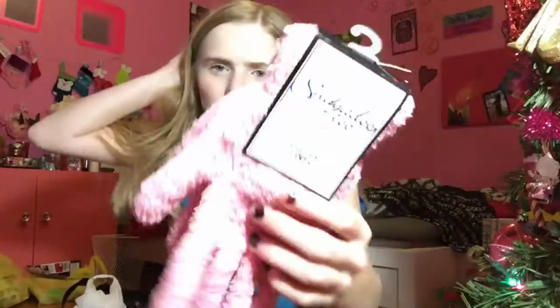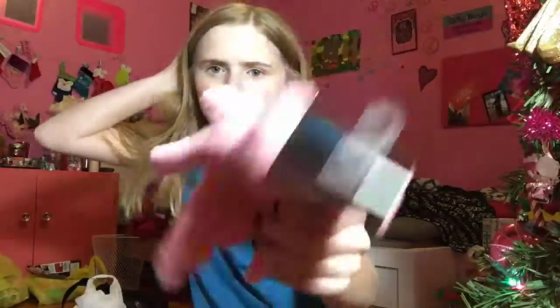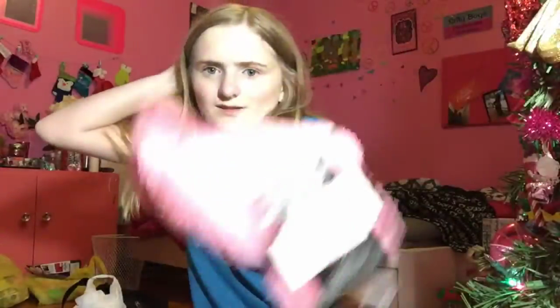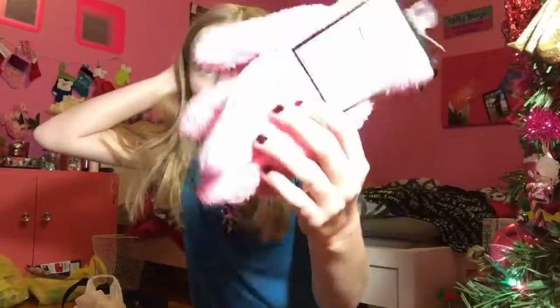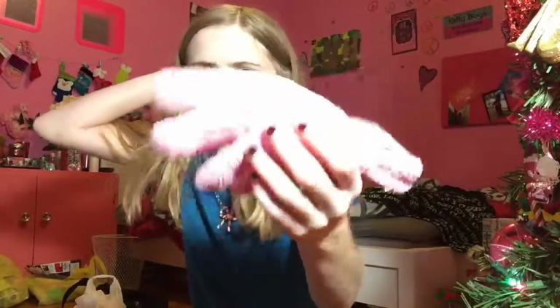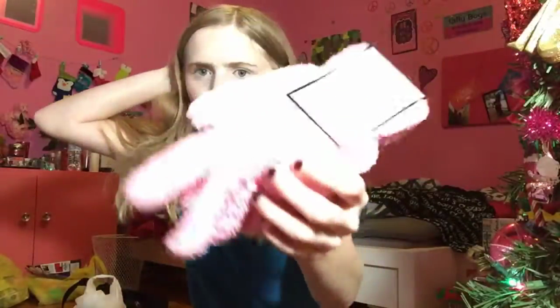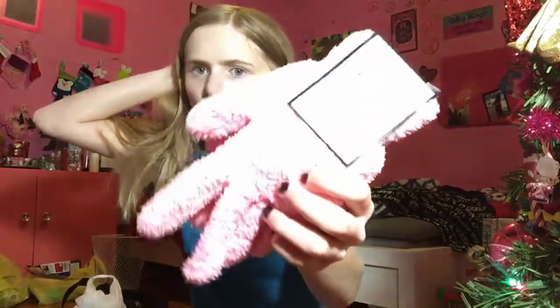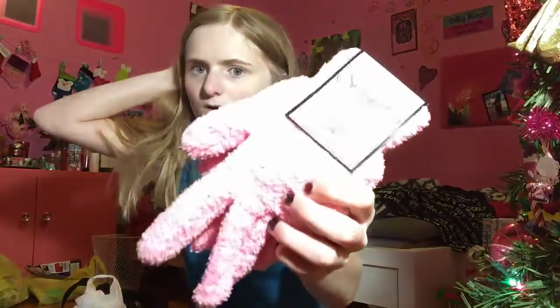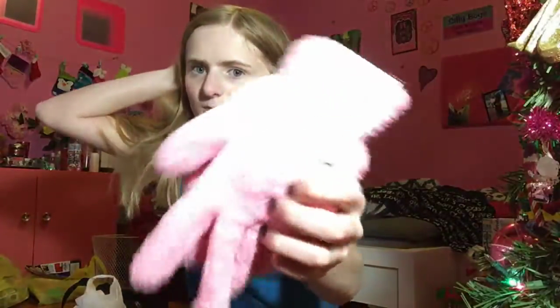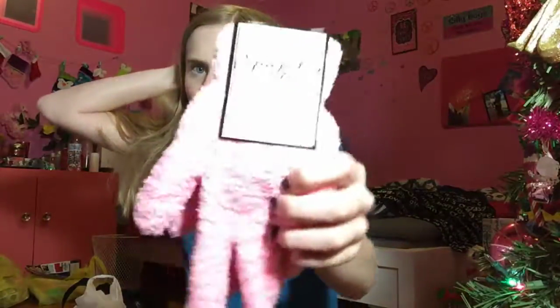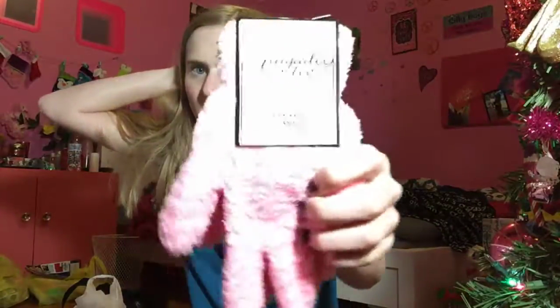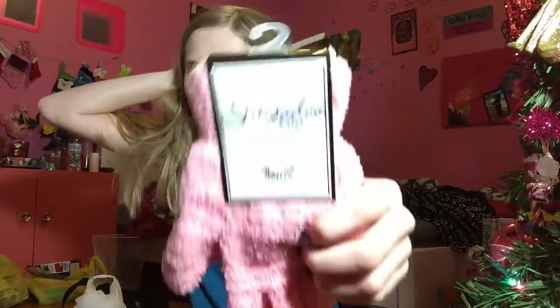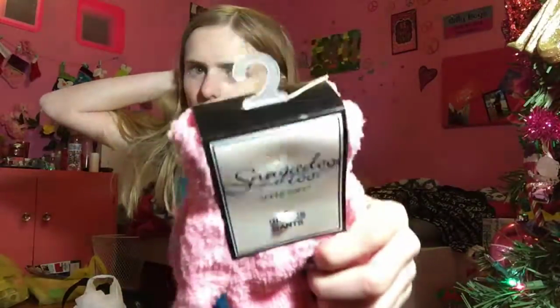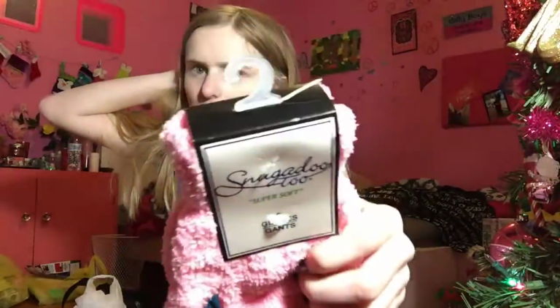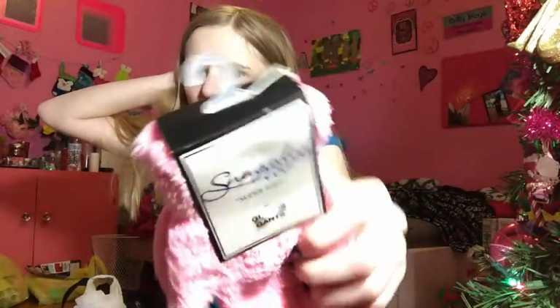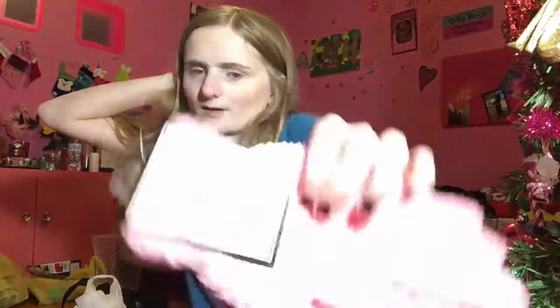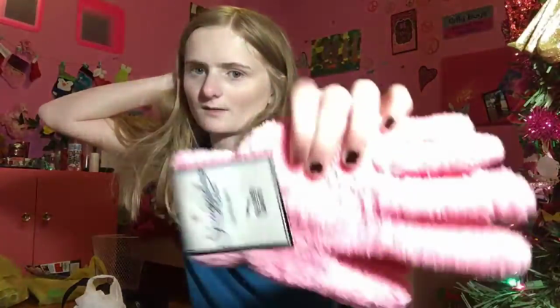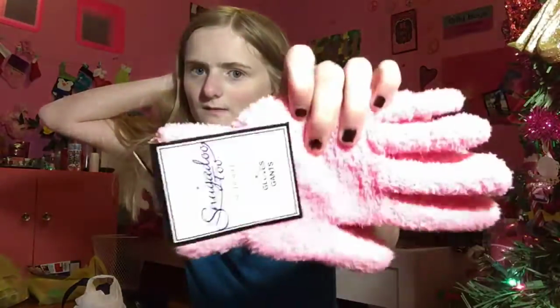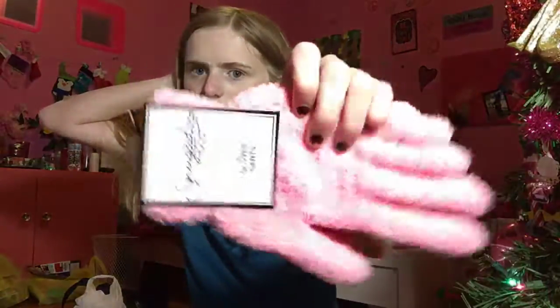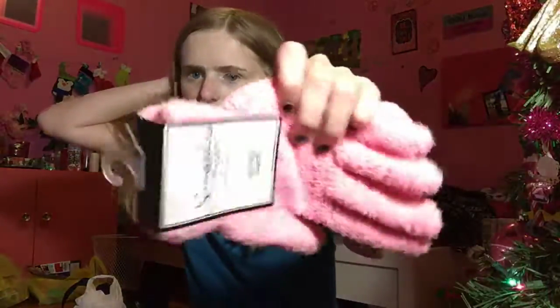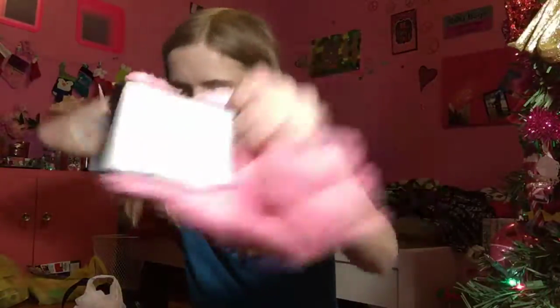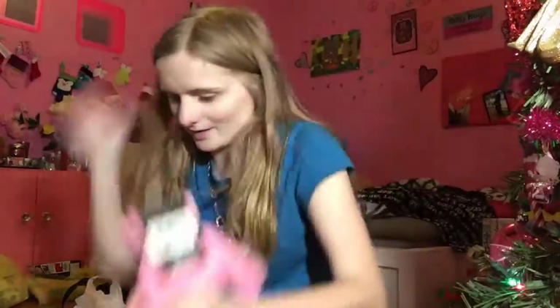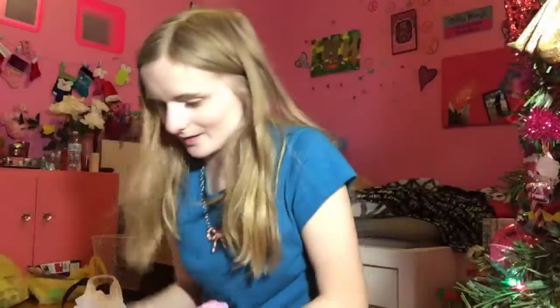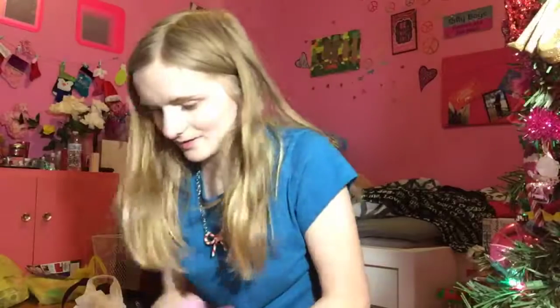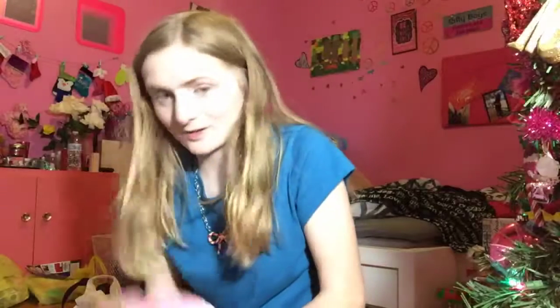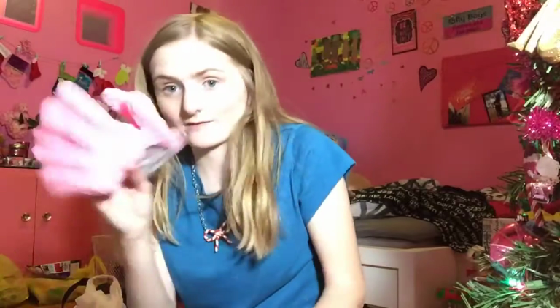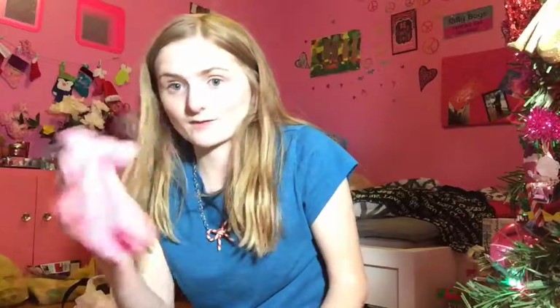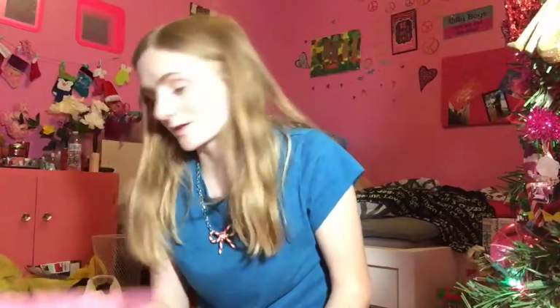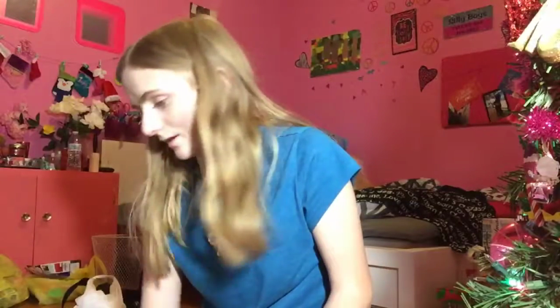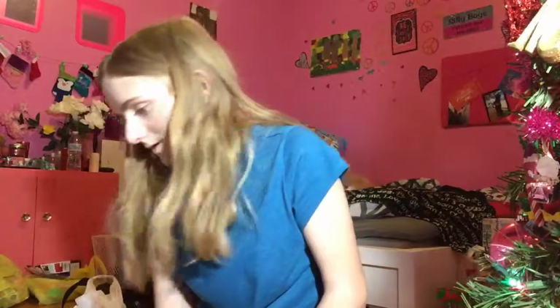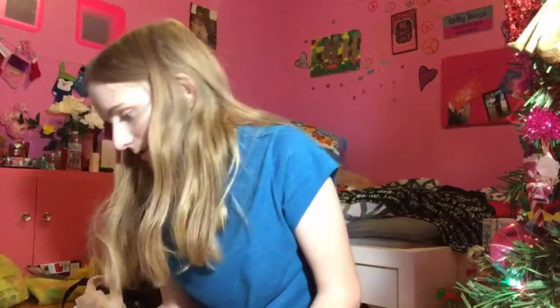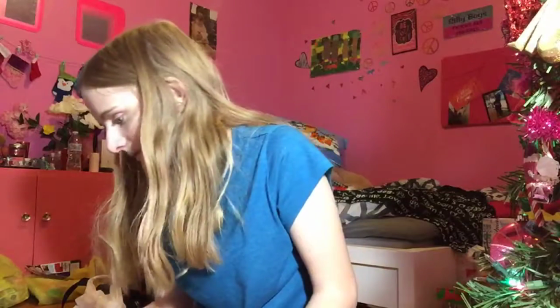And I got these because, you know, I walk a lot. Plus I have this fuzzy soft set, and I have the fuzzy gloves as well.